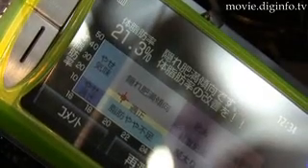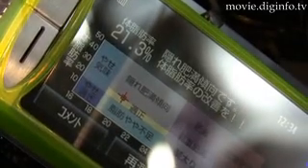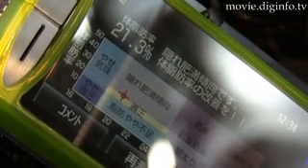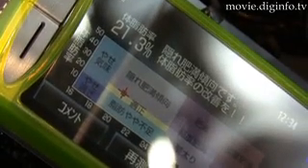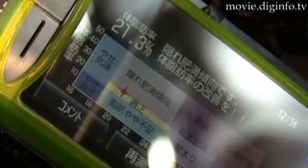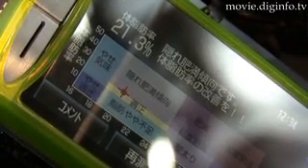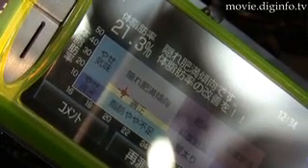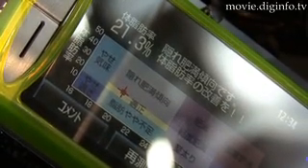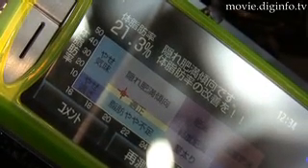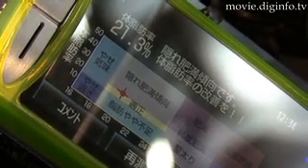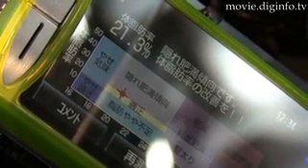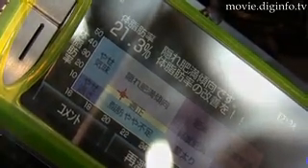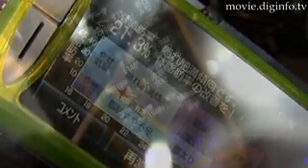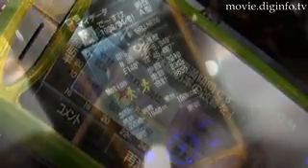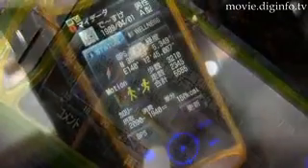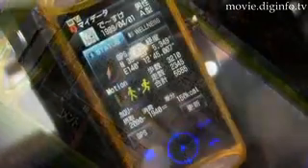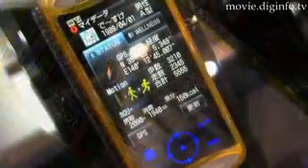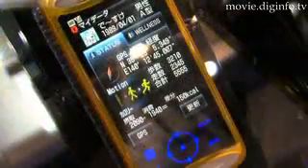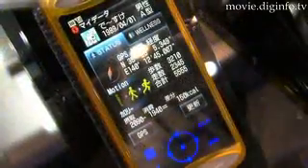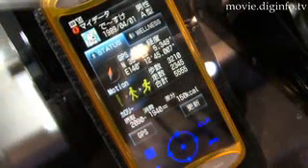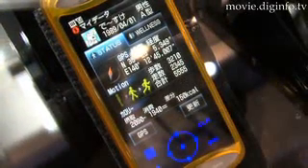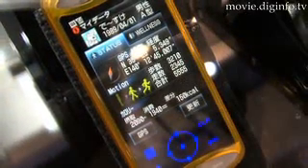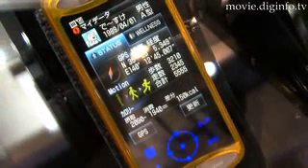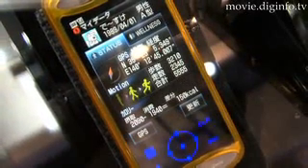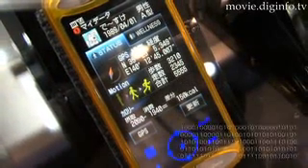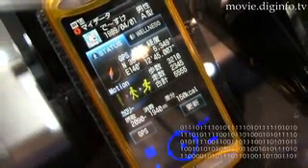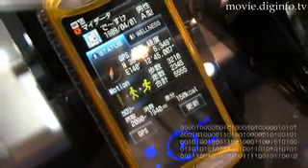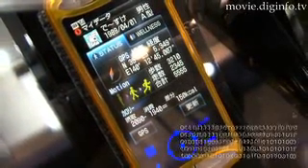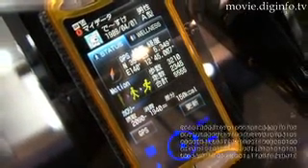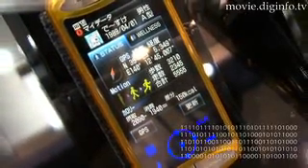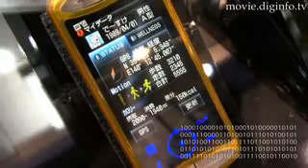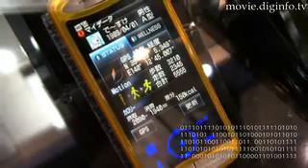Docomo has not yet set a date for the commercialization of this technology. Diginfo News.